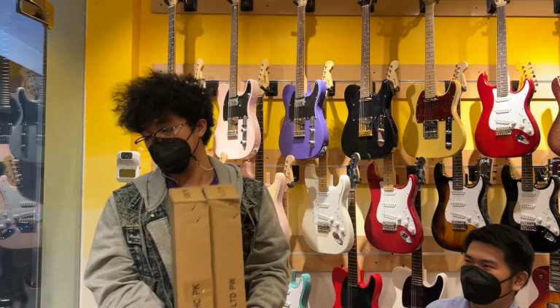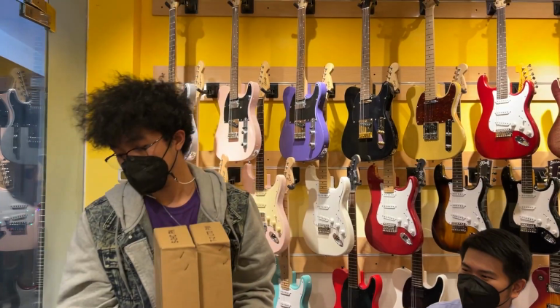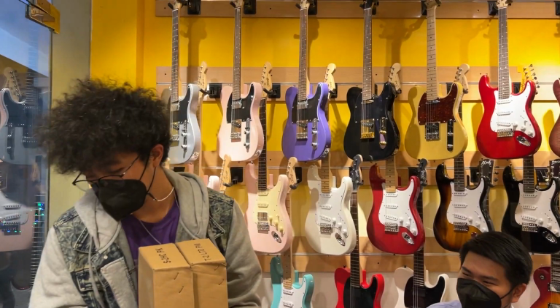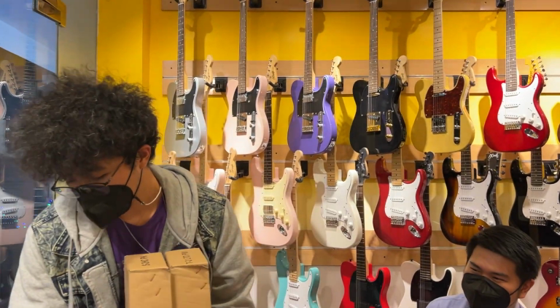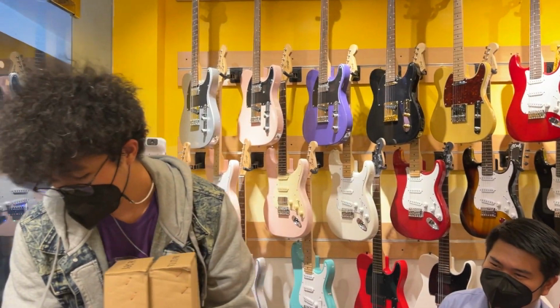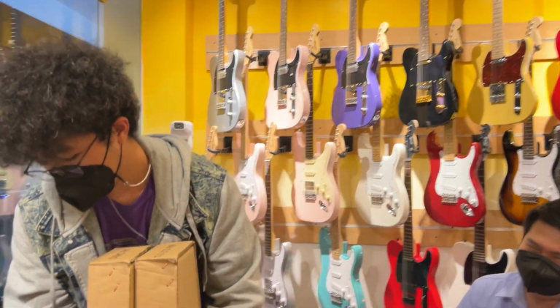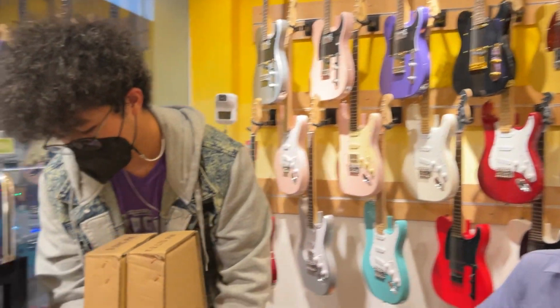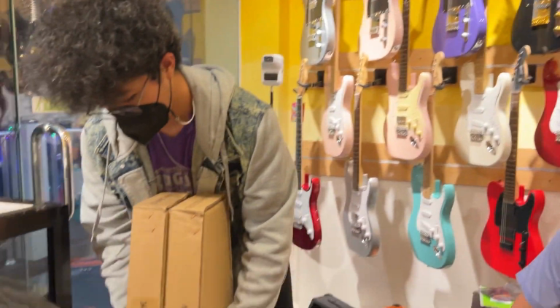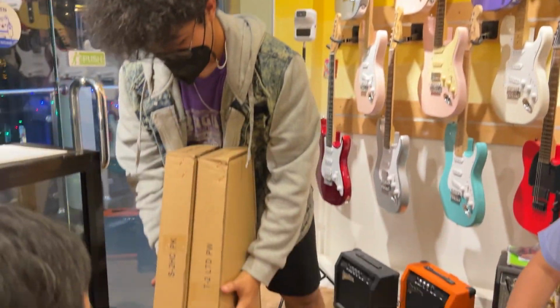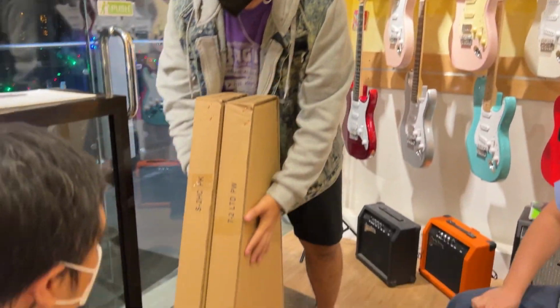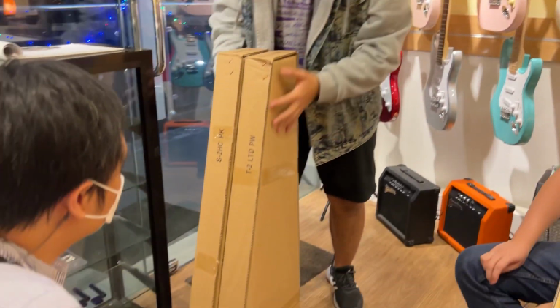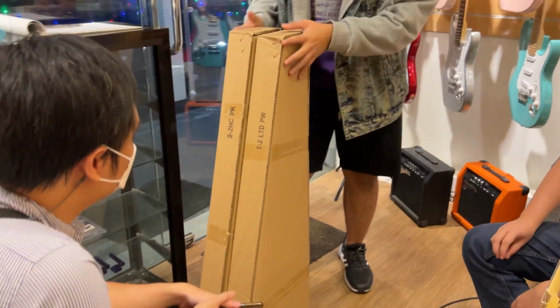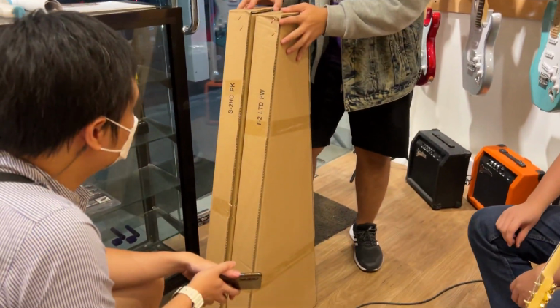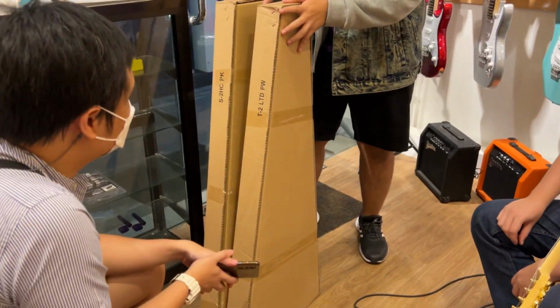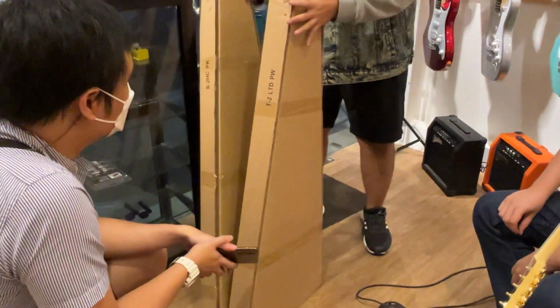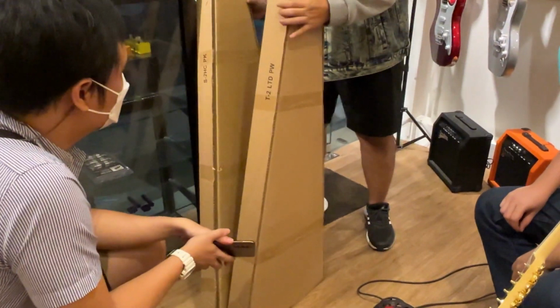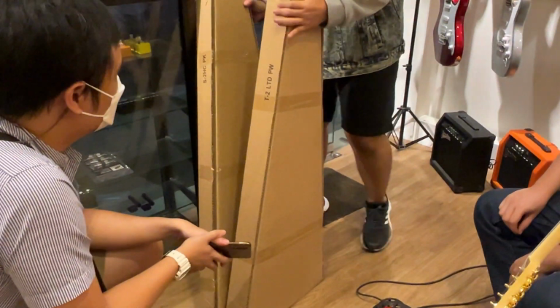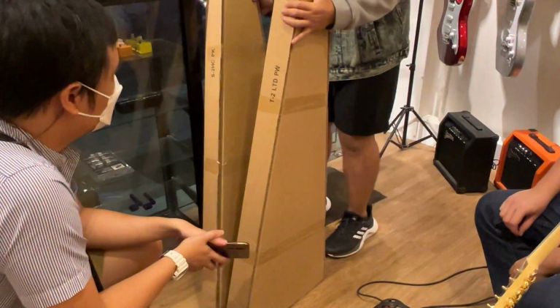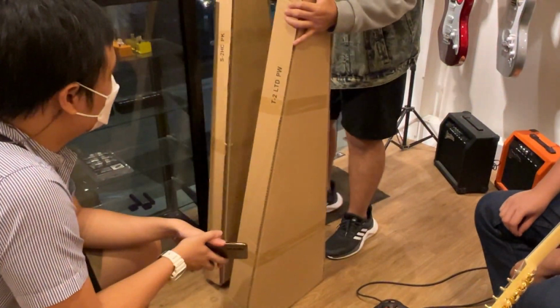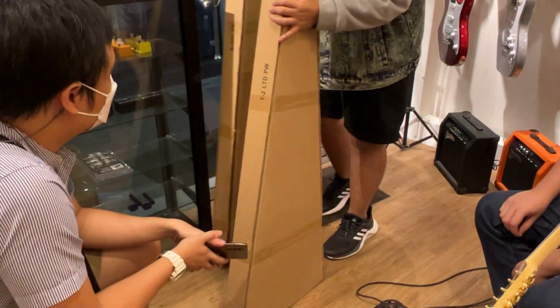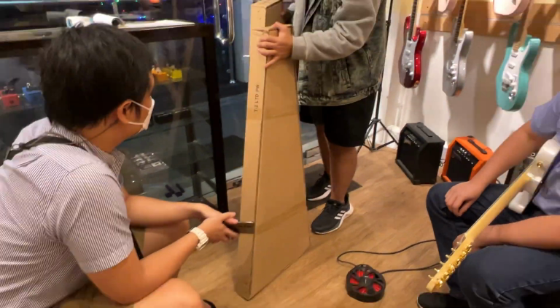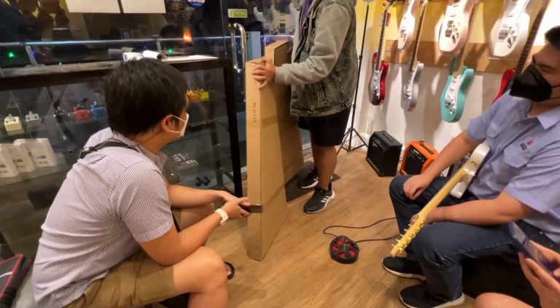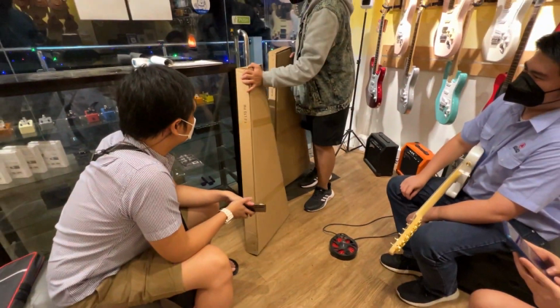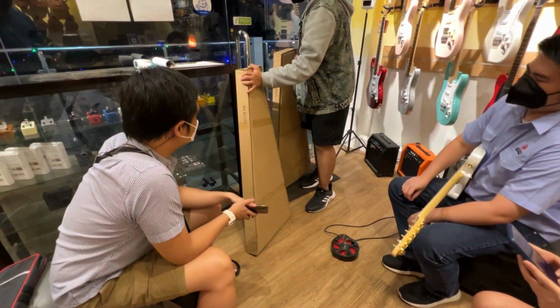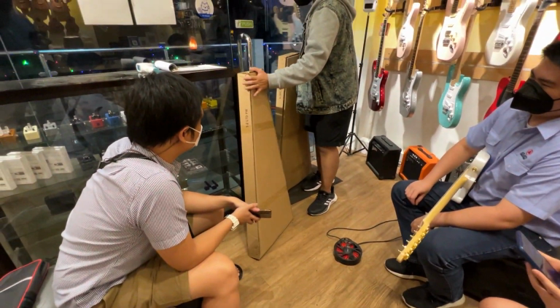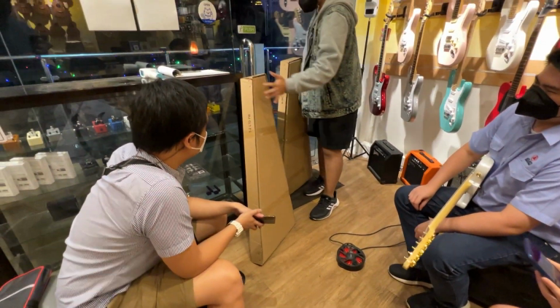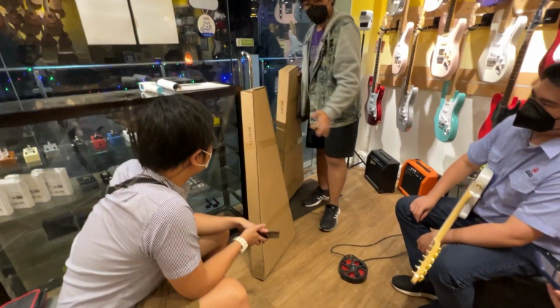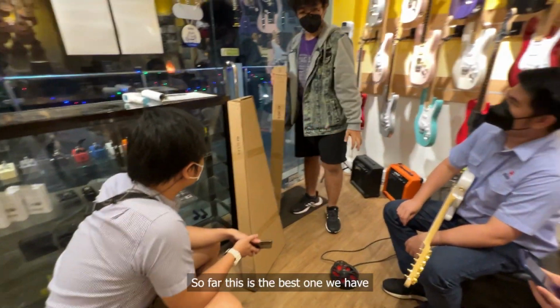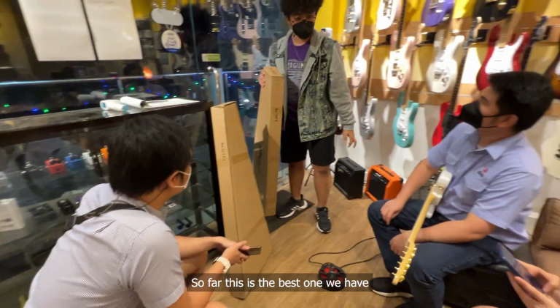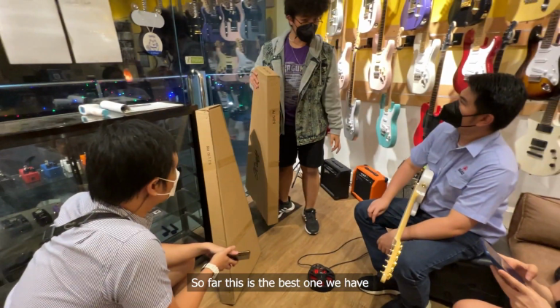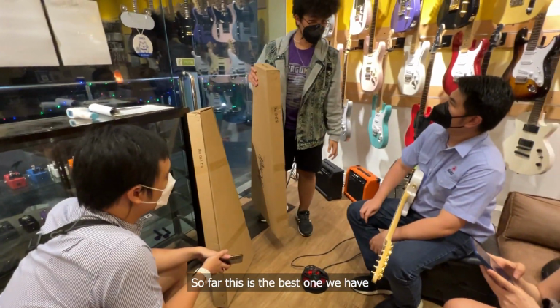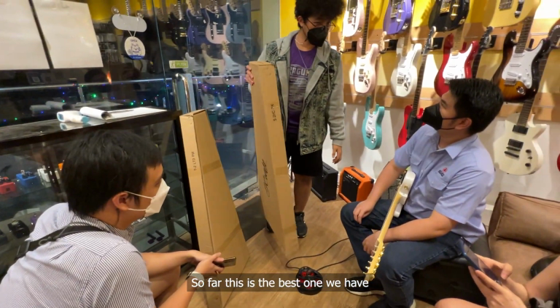While waiting for our orders to be processed, James and Joal messed around with other instruments in the store.